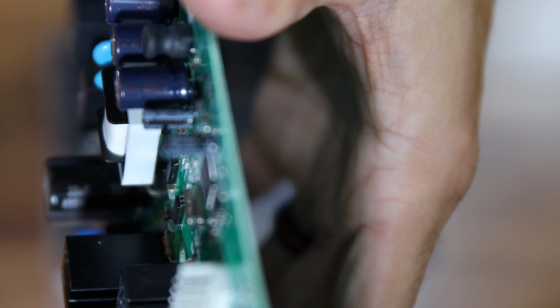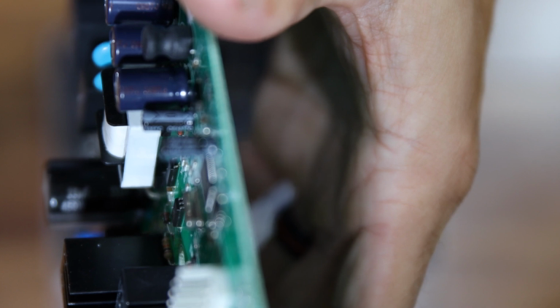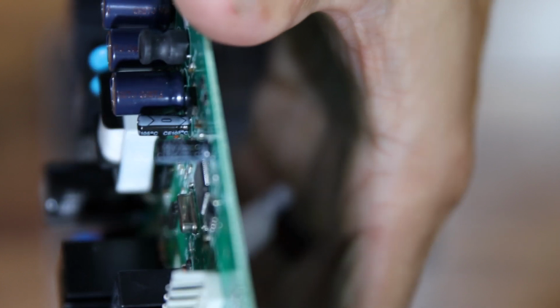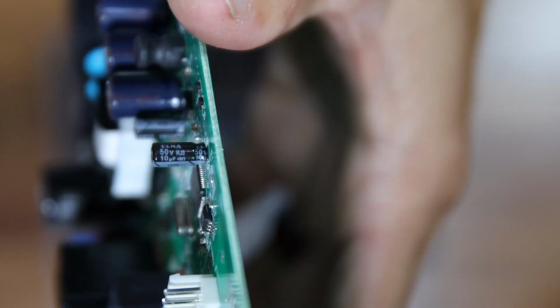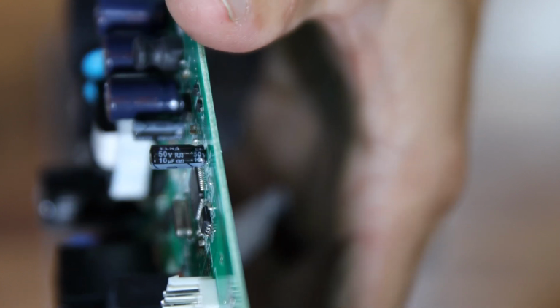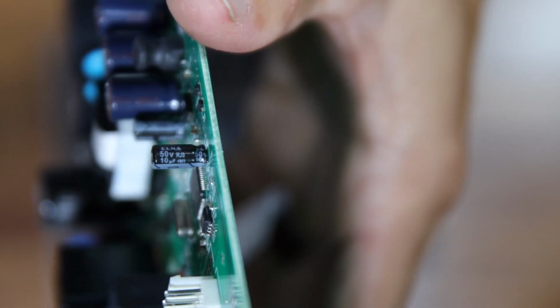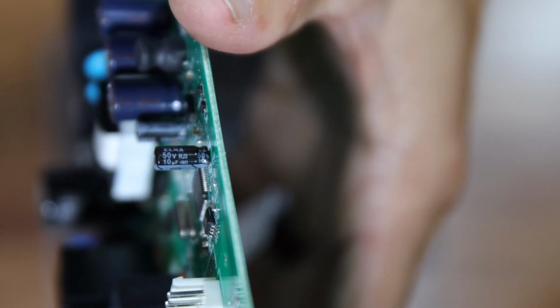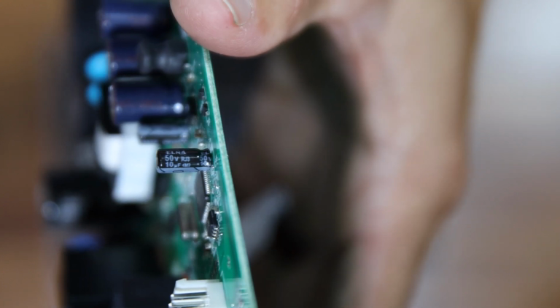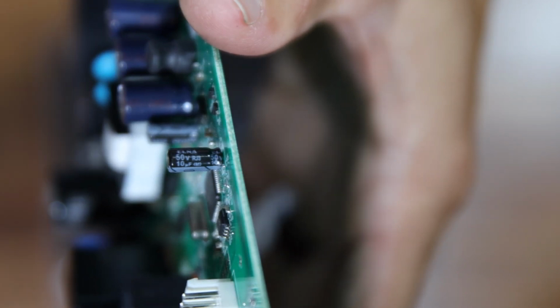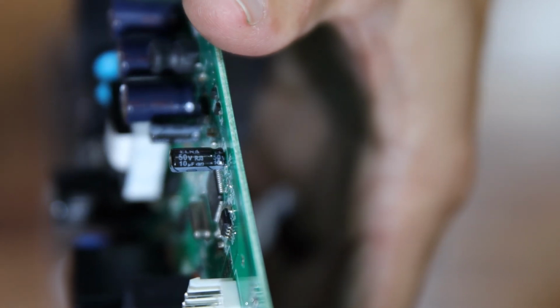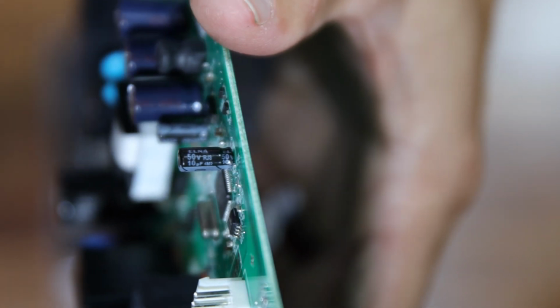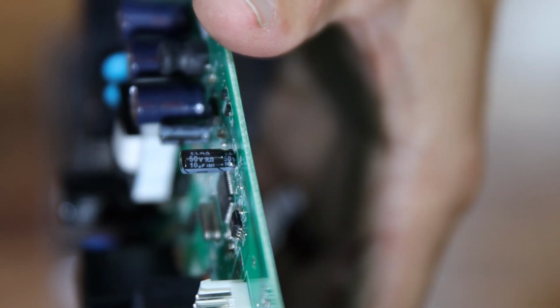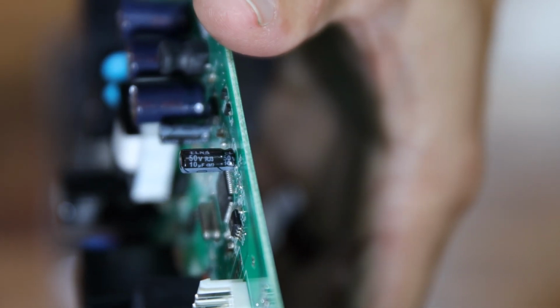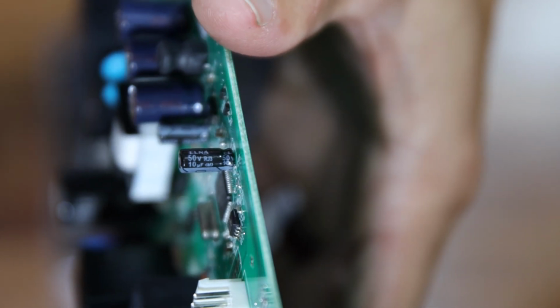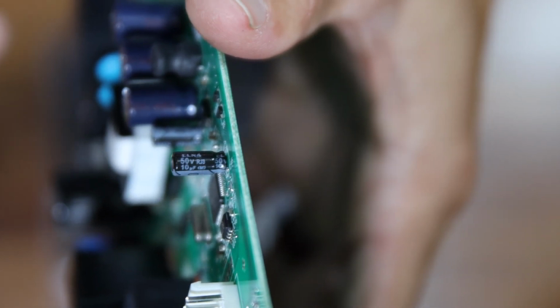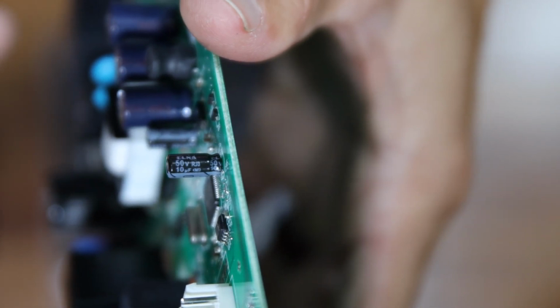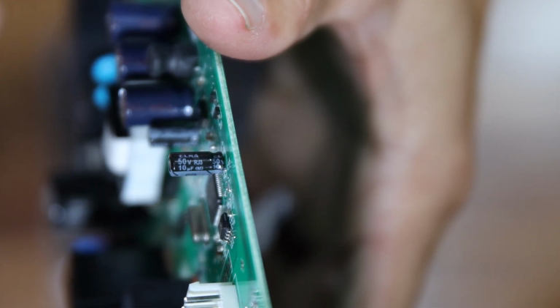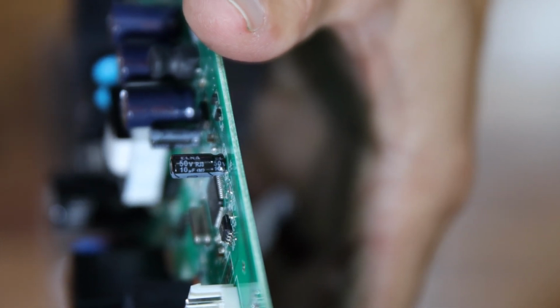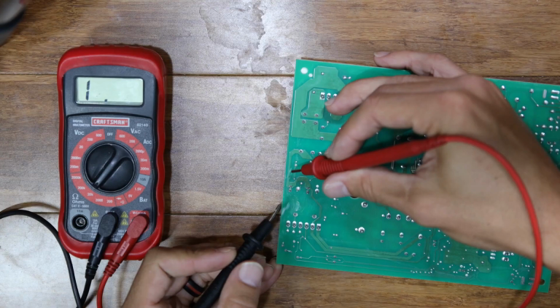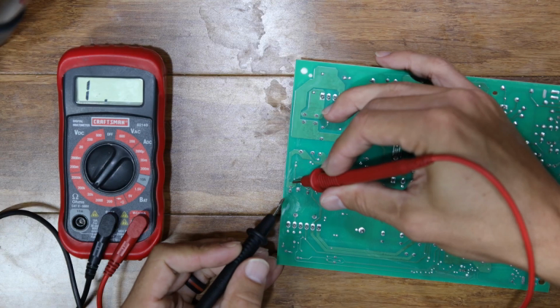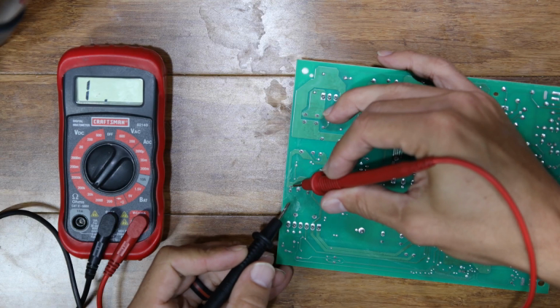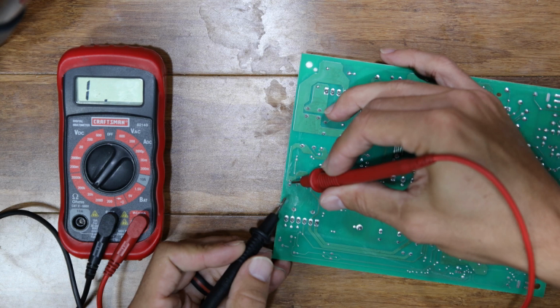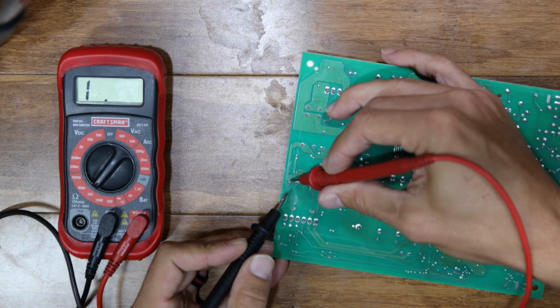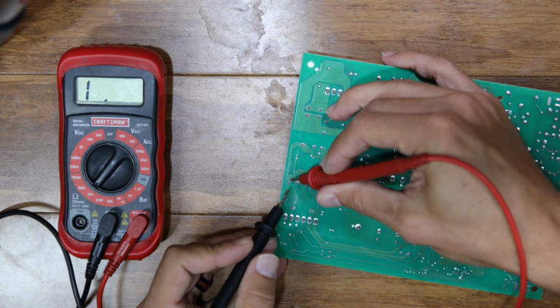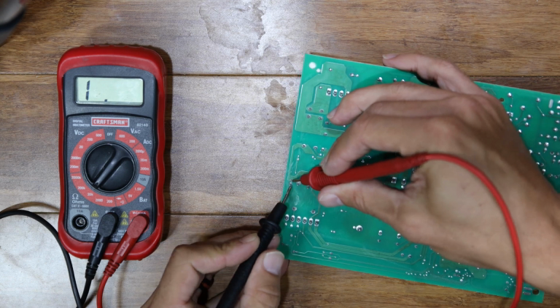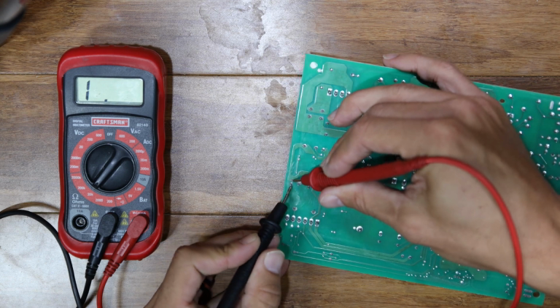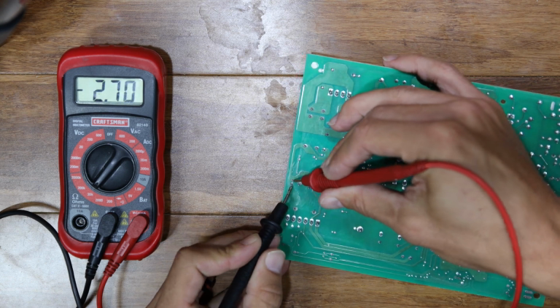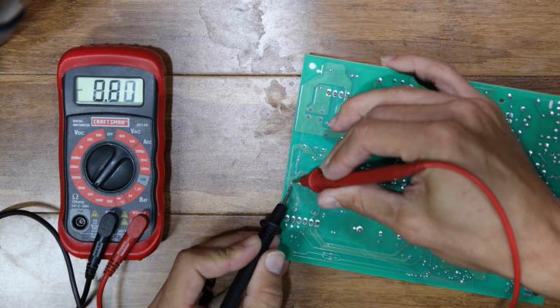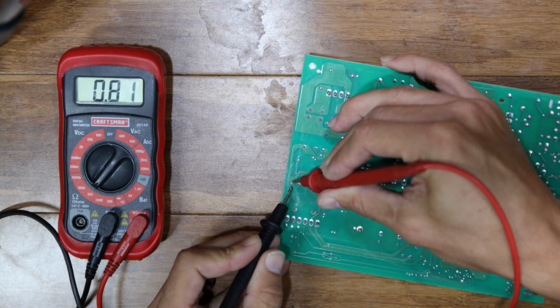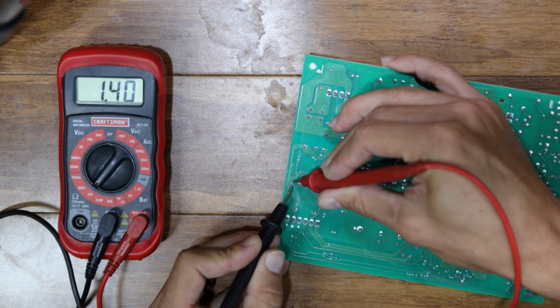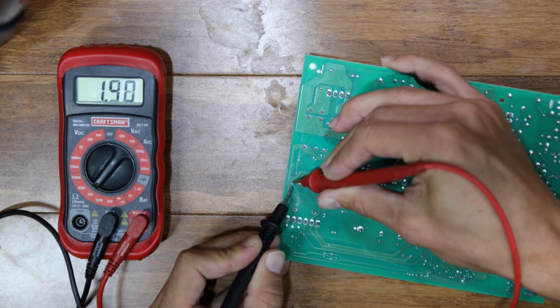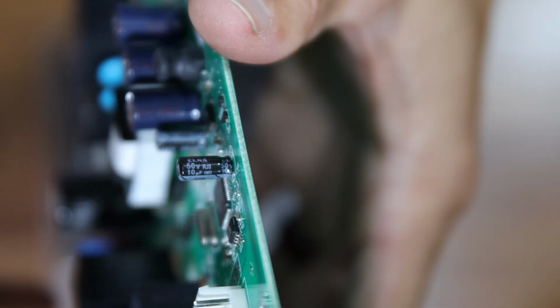First, visually inspect each capacitor. Check for bulging and leaks. If you don't see anything obvious, you need to go on to testing it with a meter.